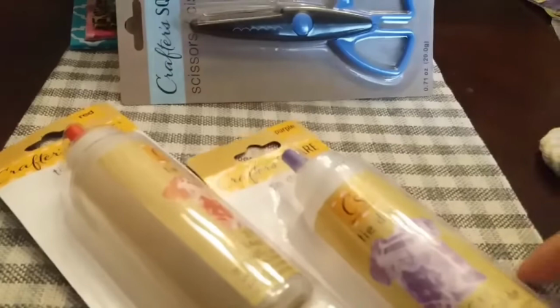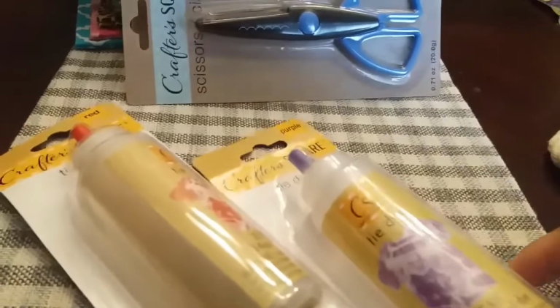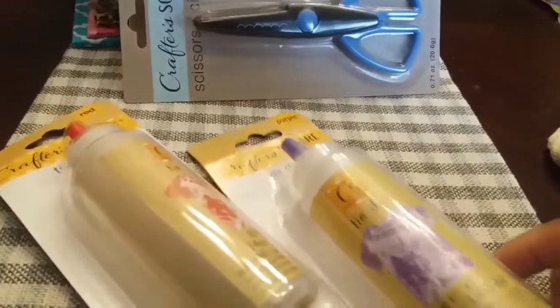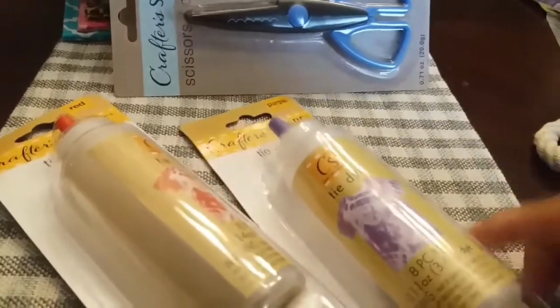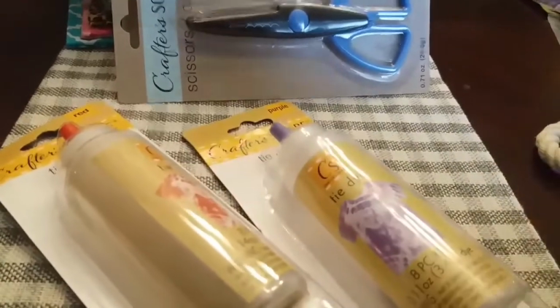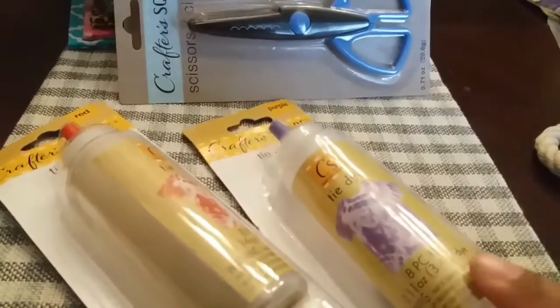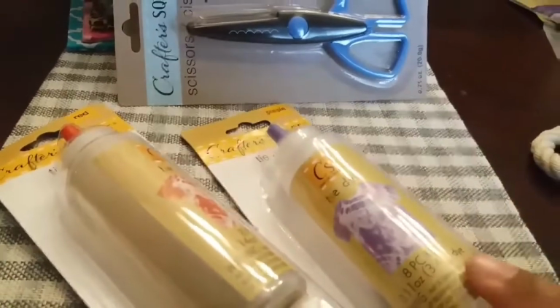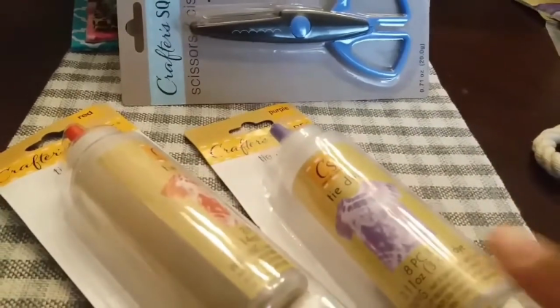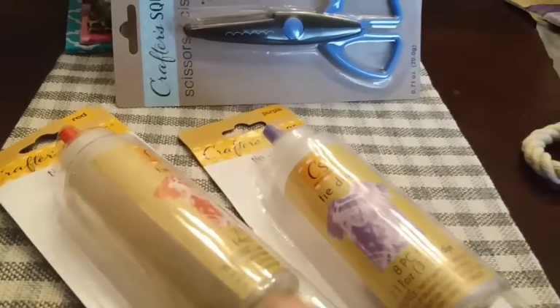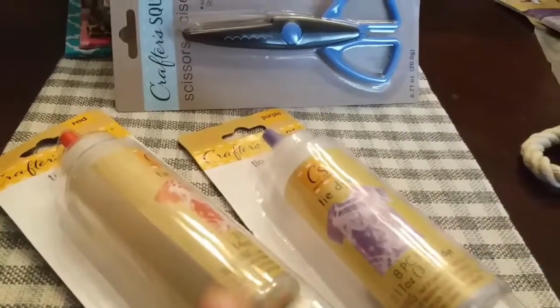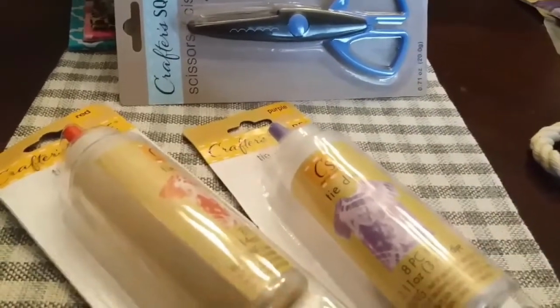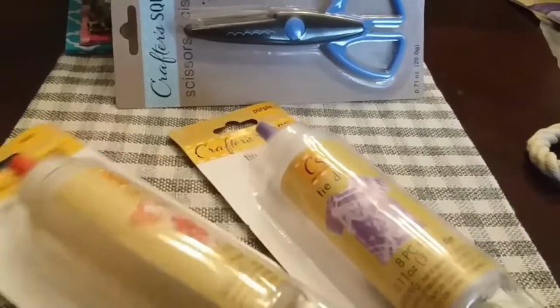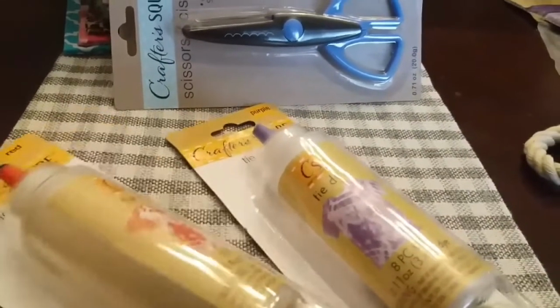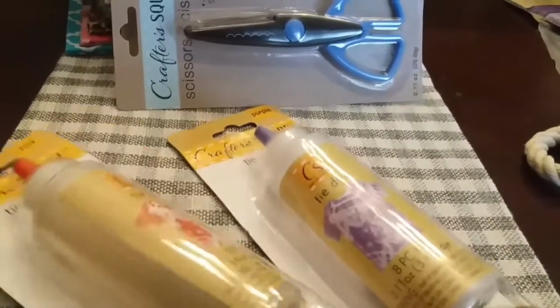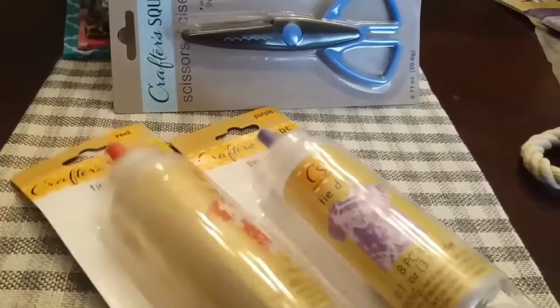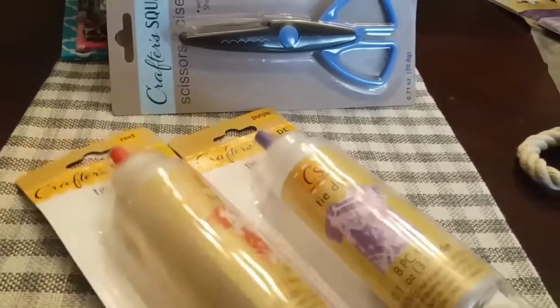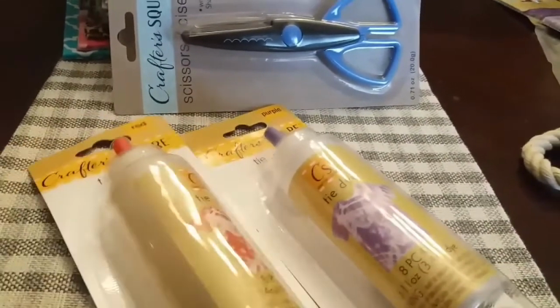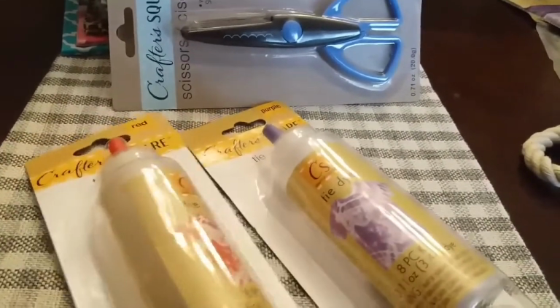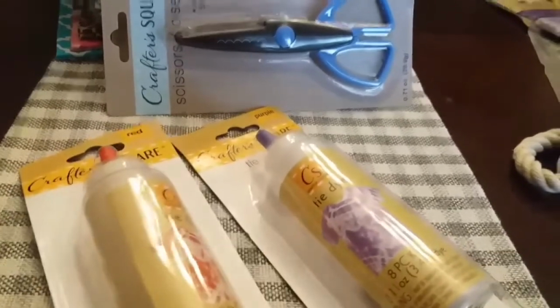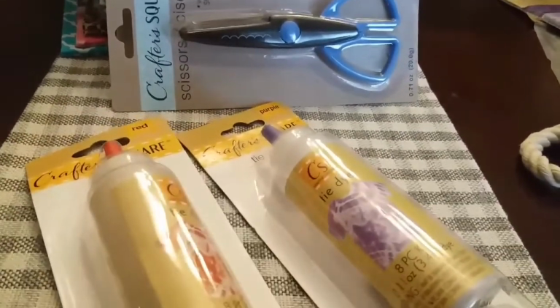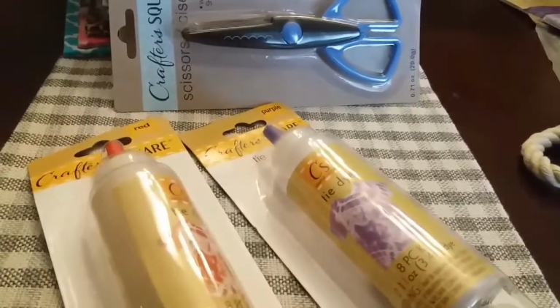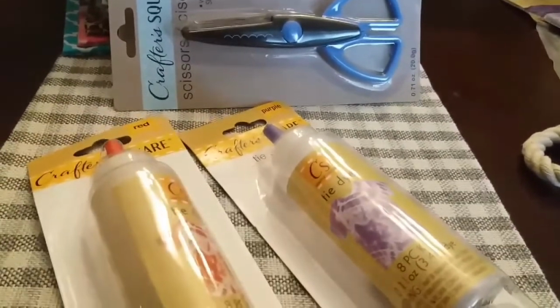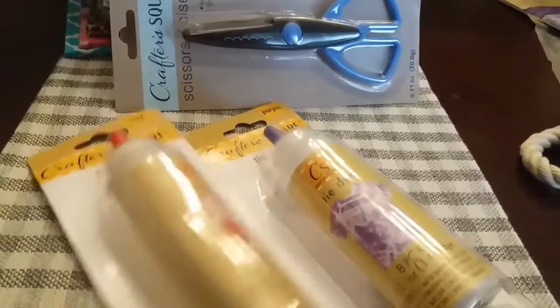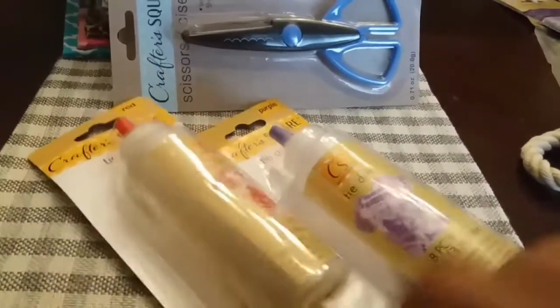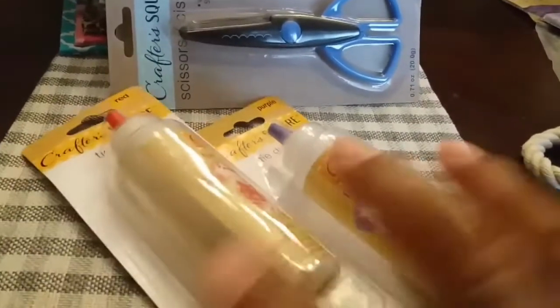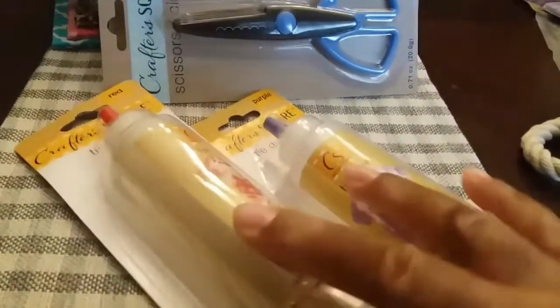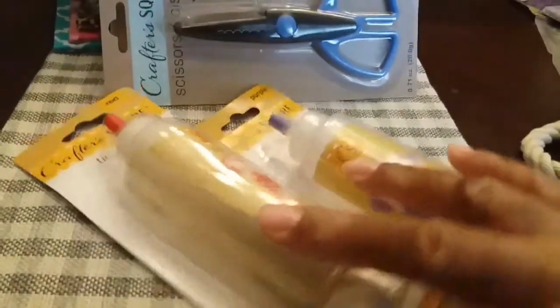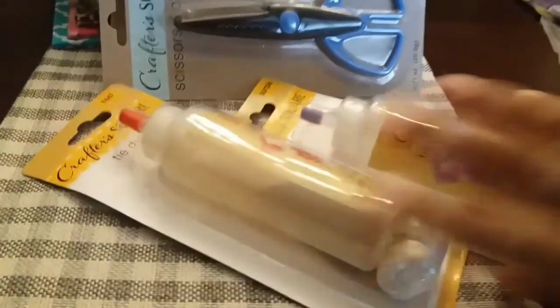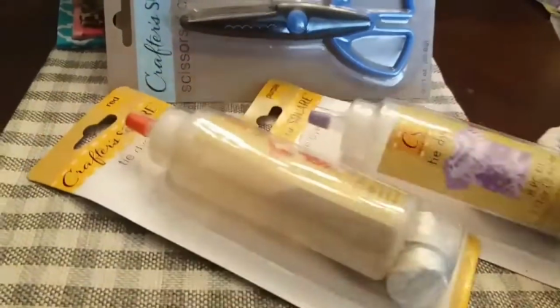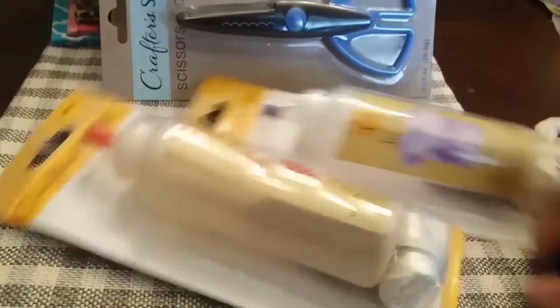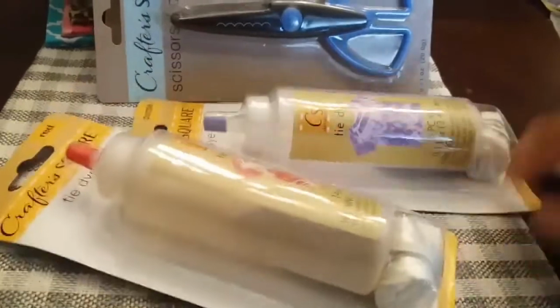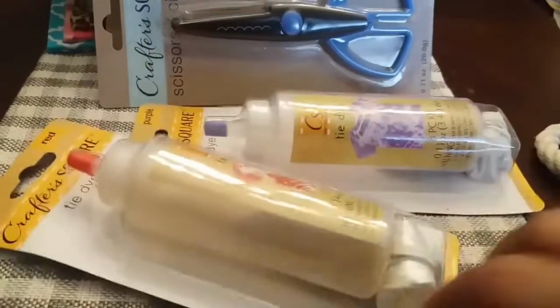Then you would get two of the eight-piece tie dye kits — you get purple and you get red. Those are included.